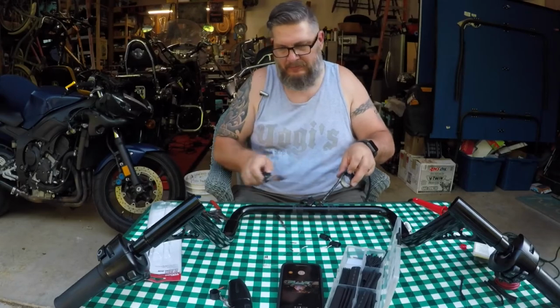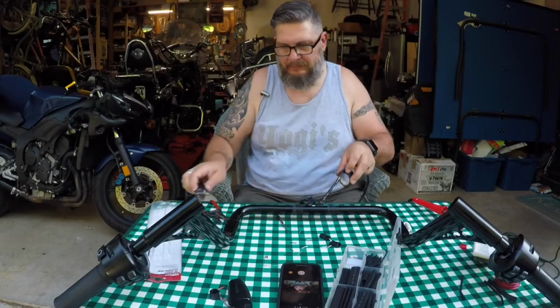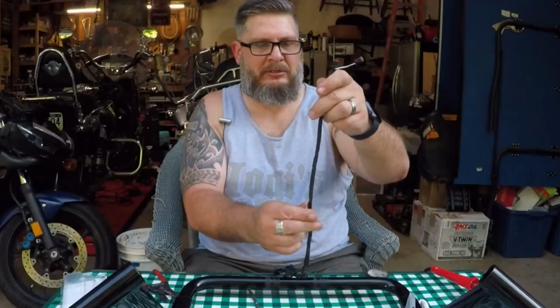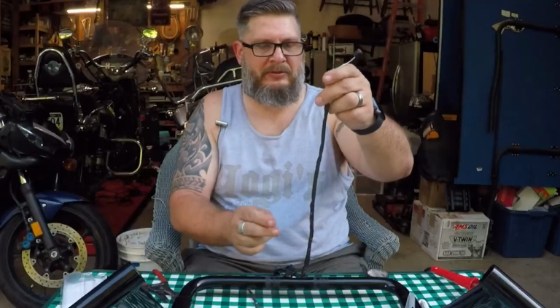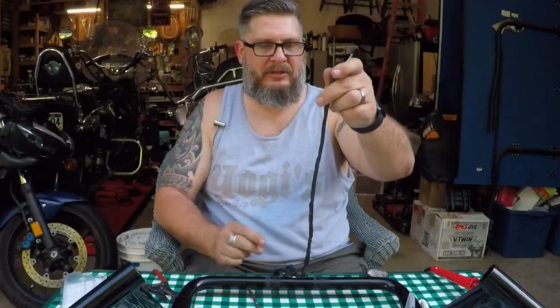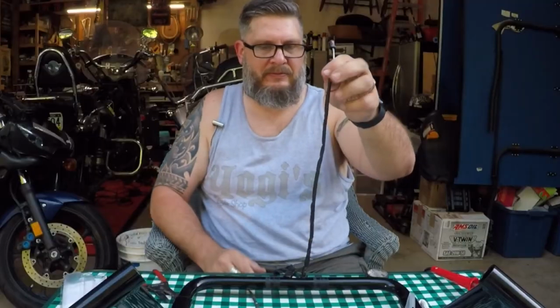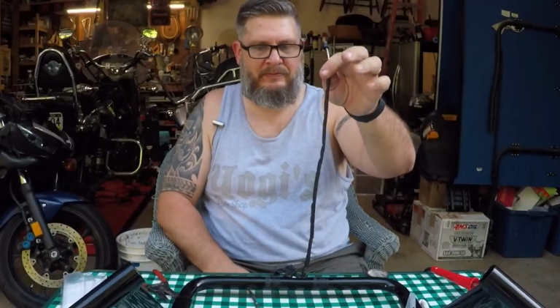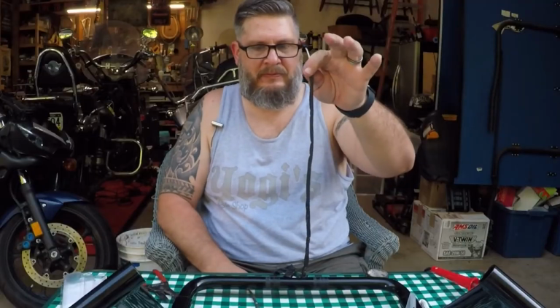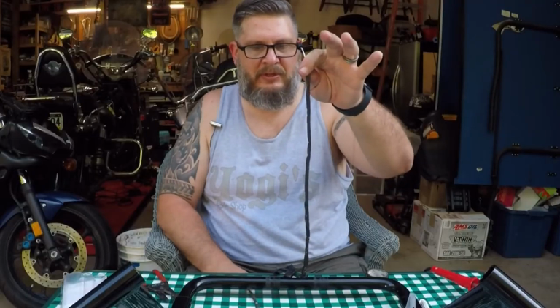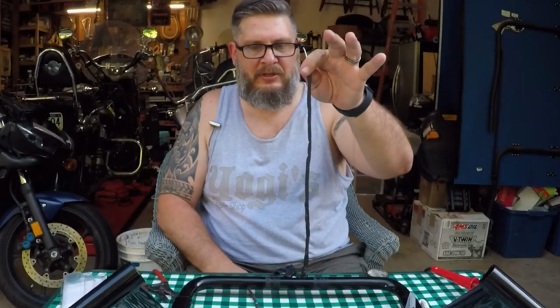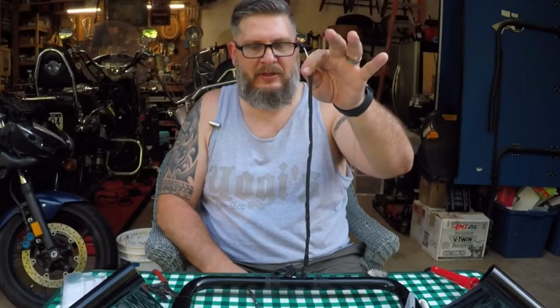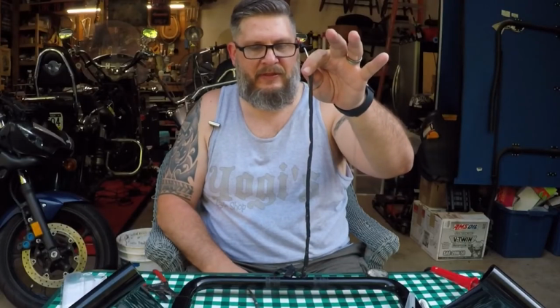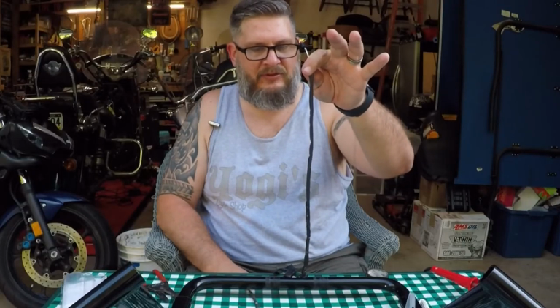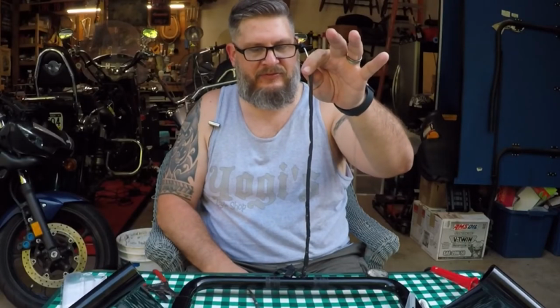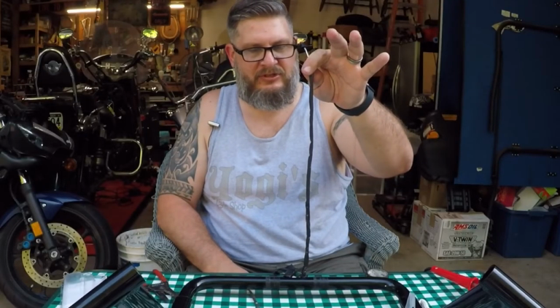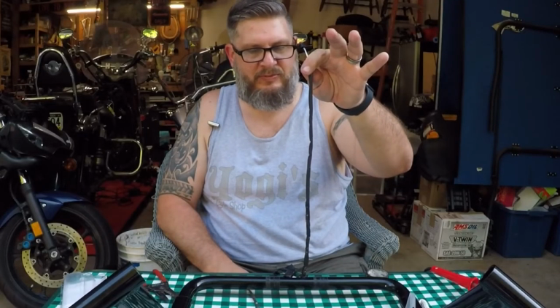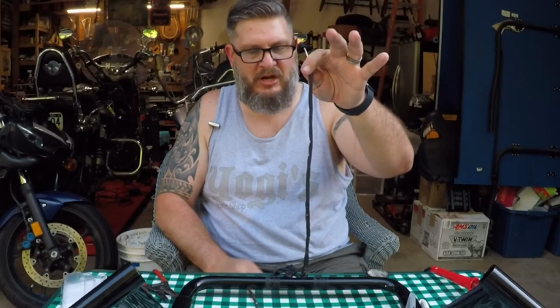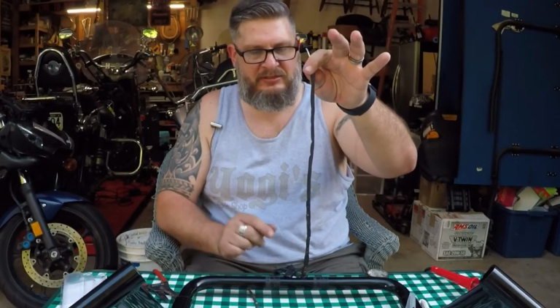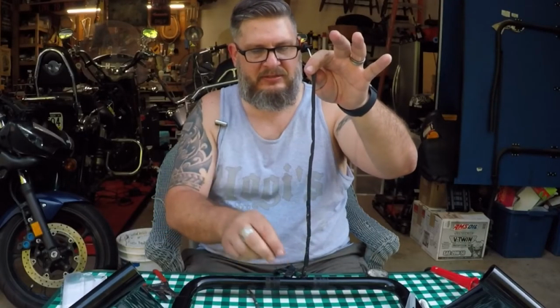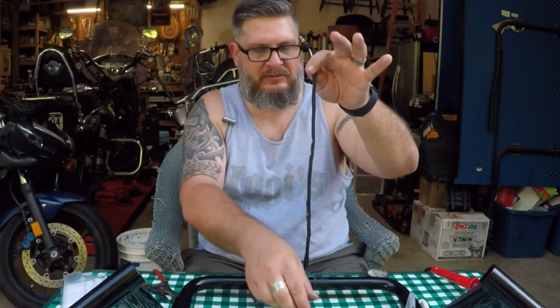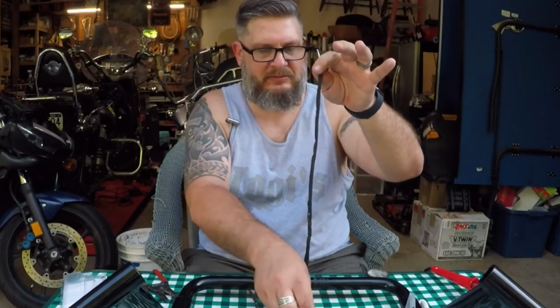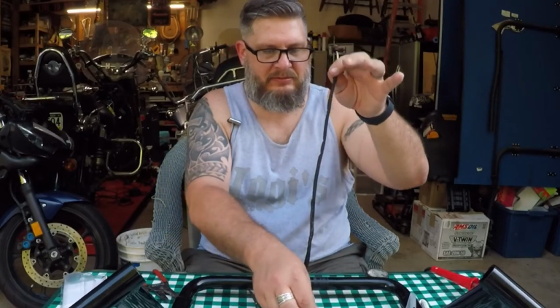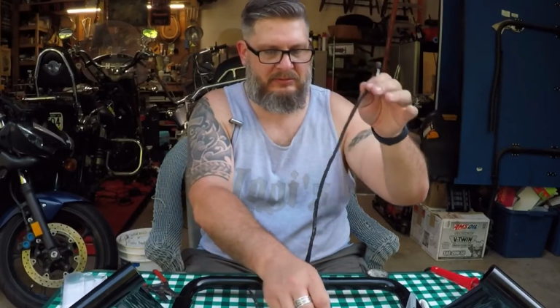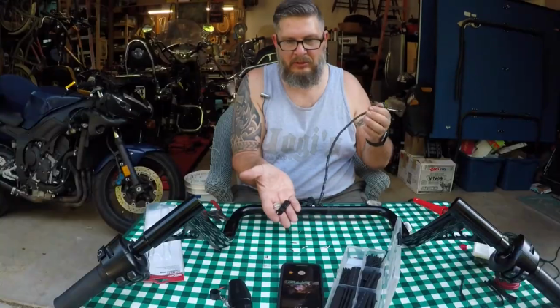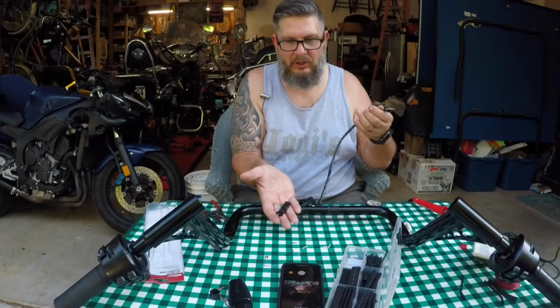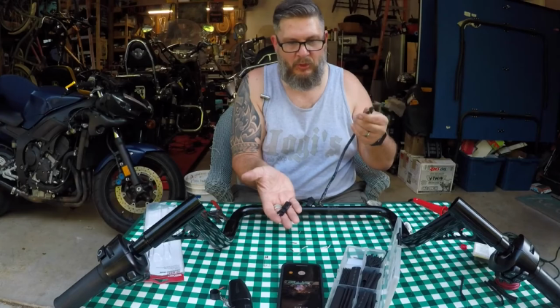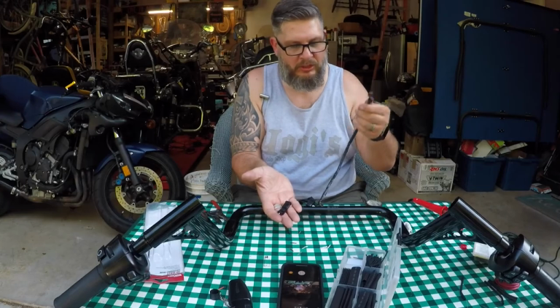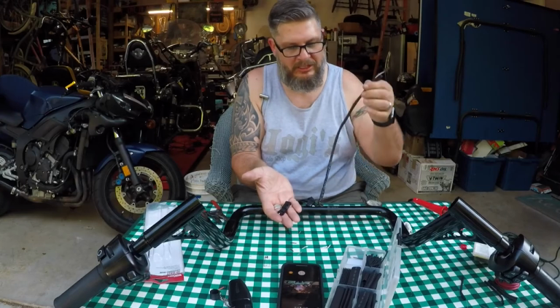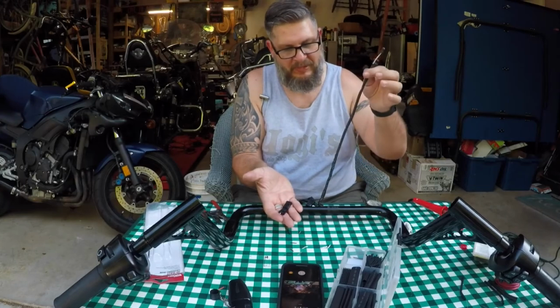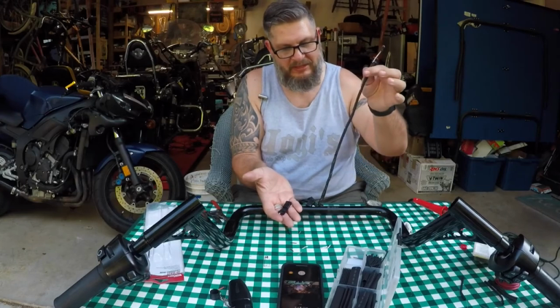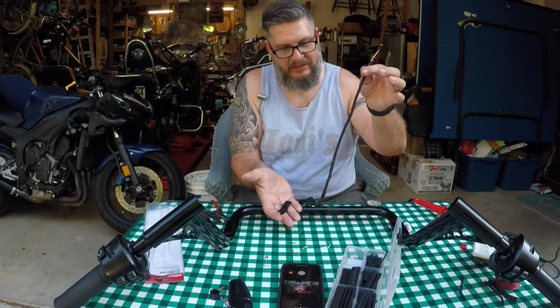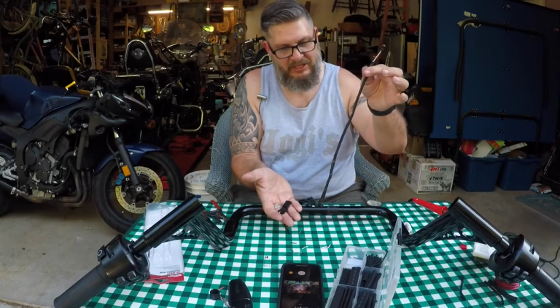There's the finished product — no more clip in the middle.